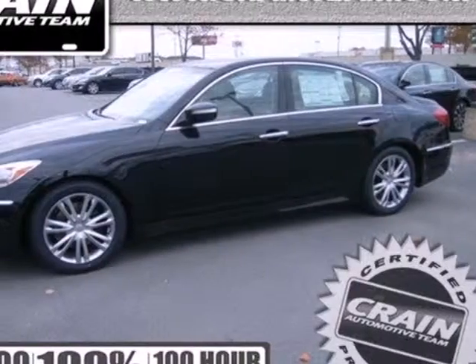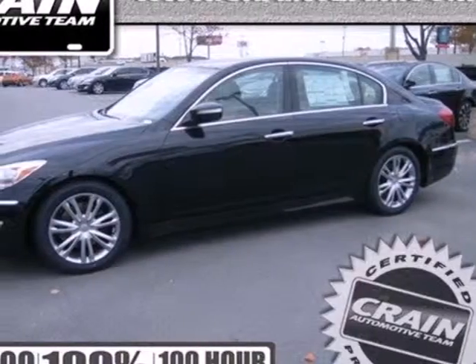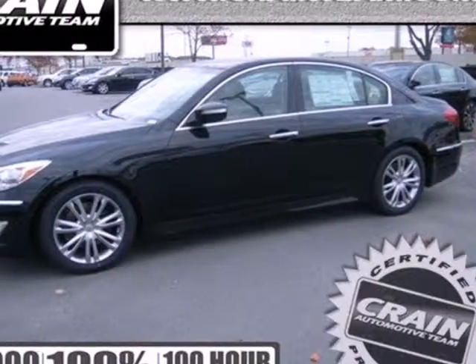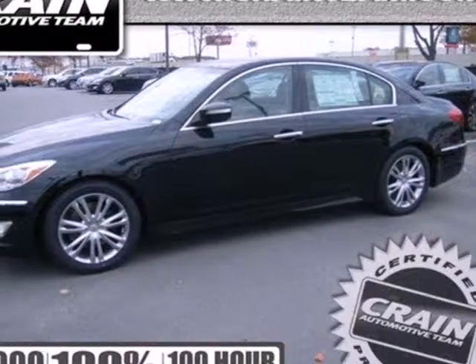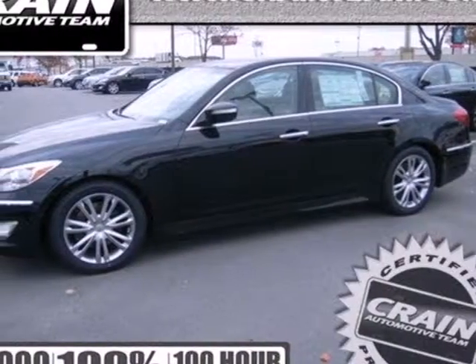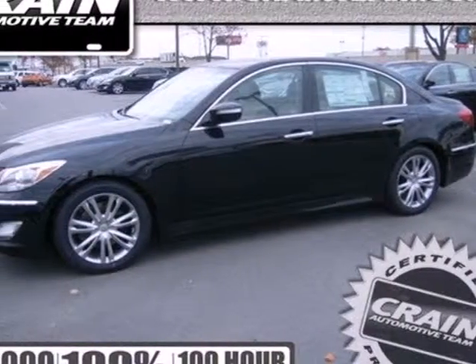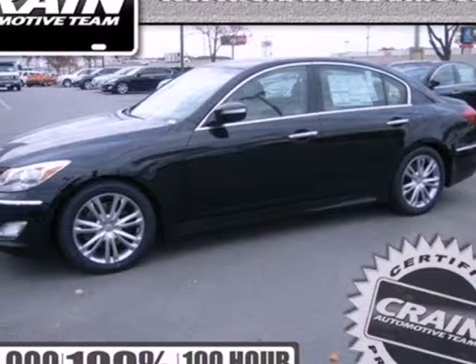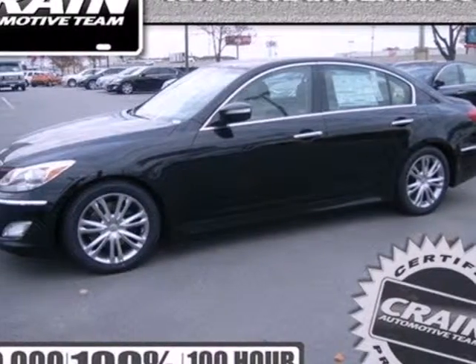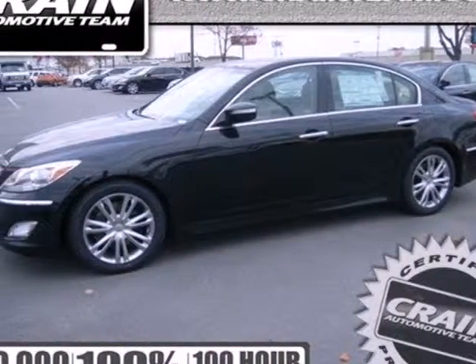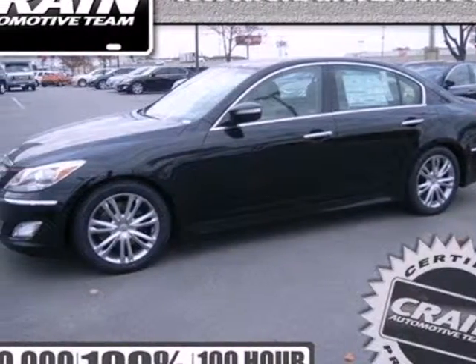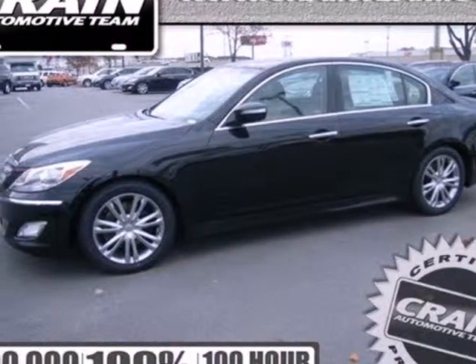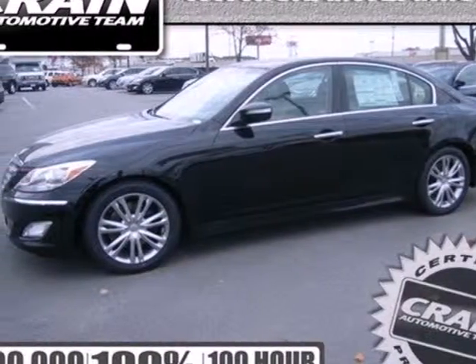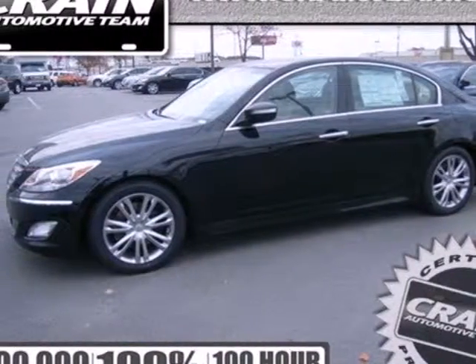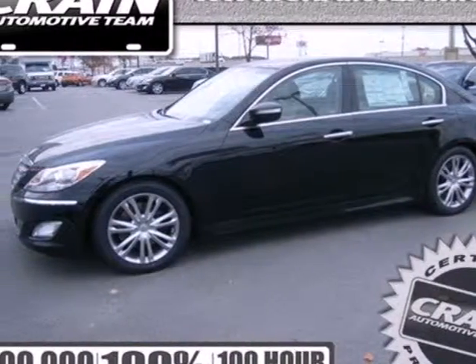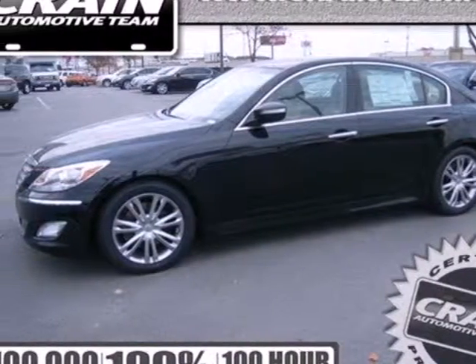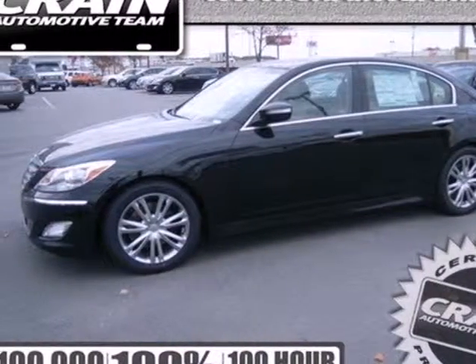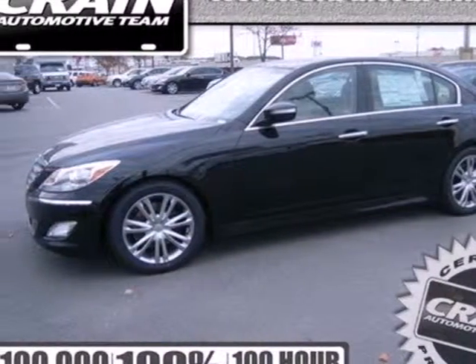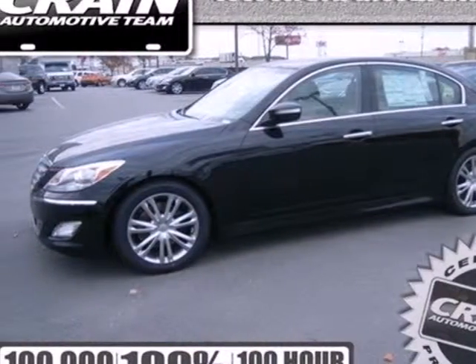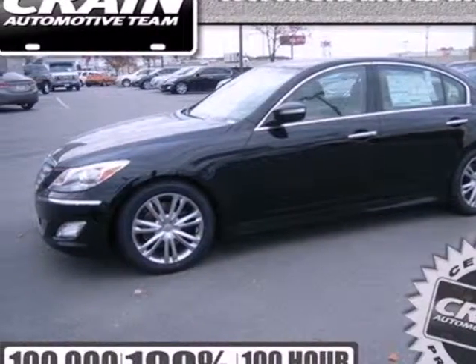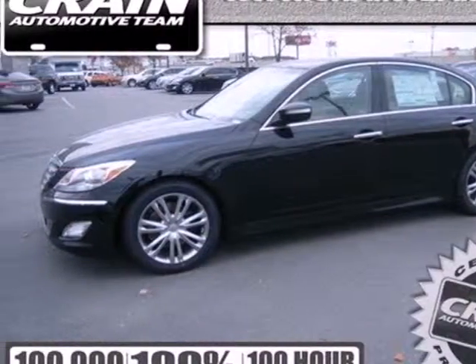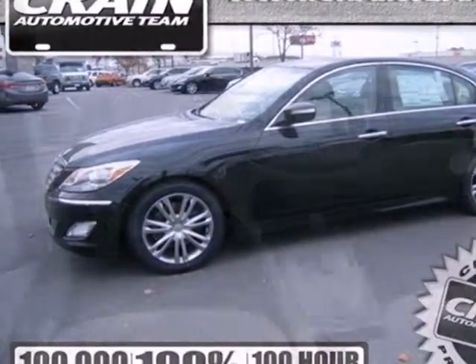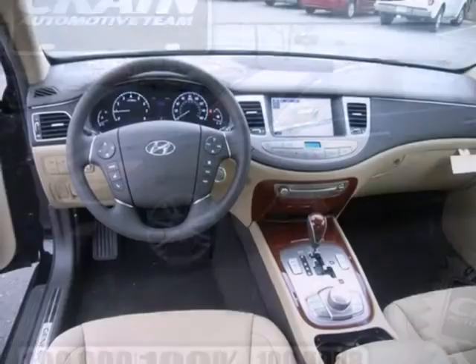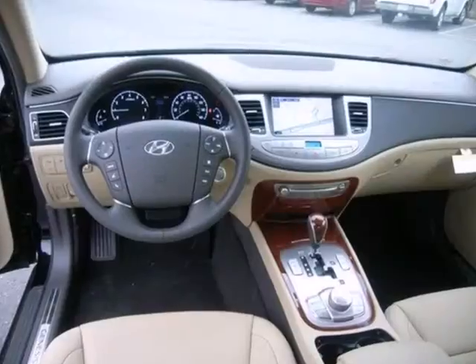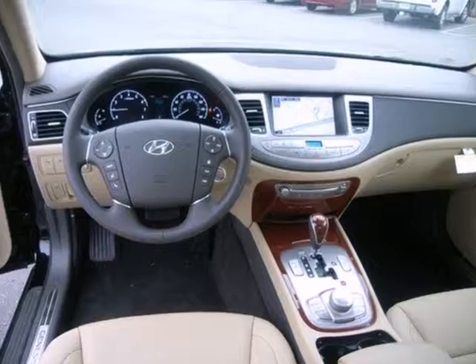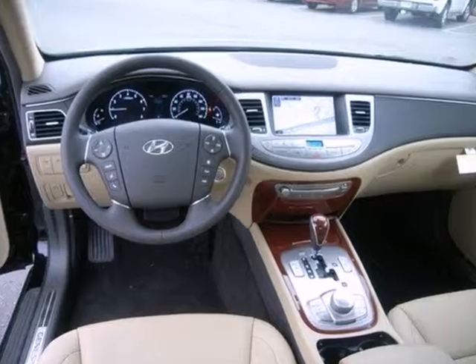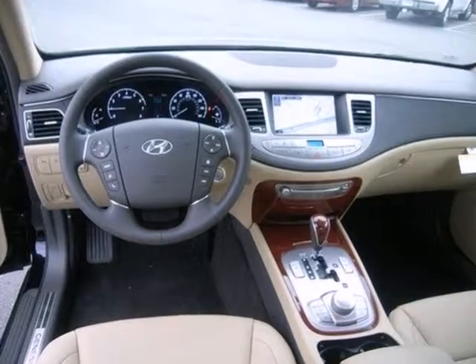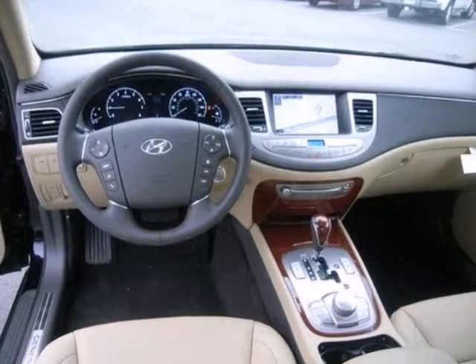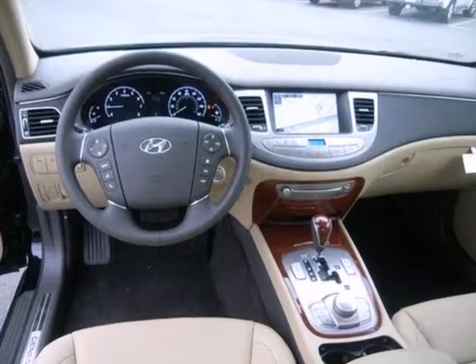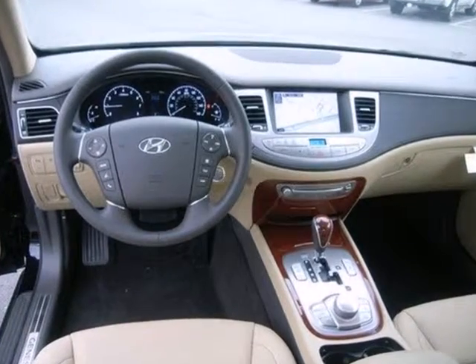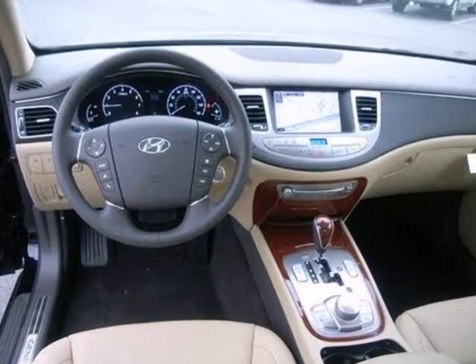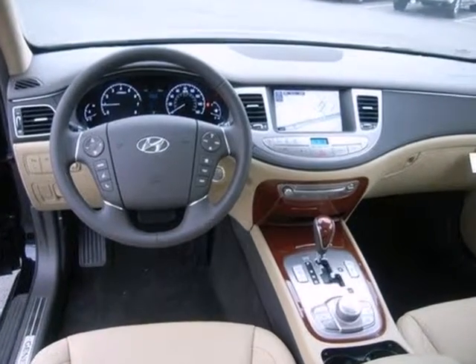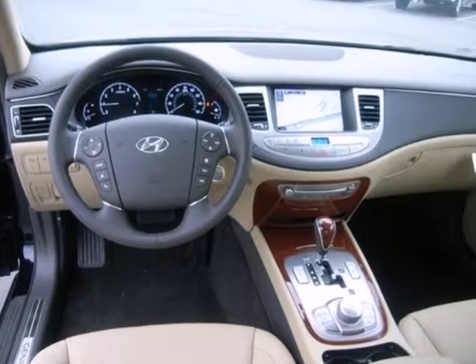Take a look at this 2012 Hyundai Genesis. Let this luxury sedan be your compliment grabber.